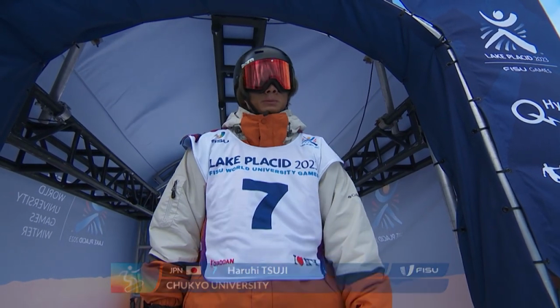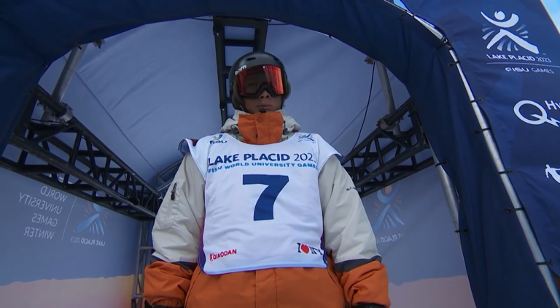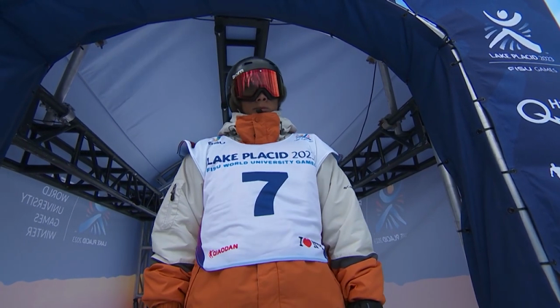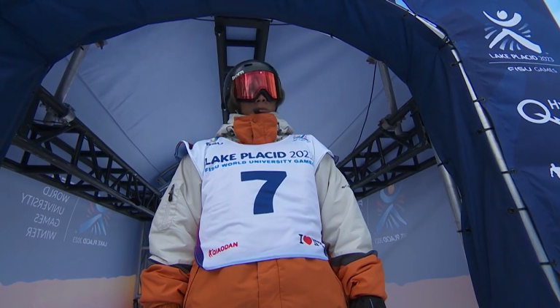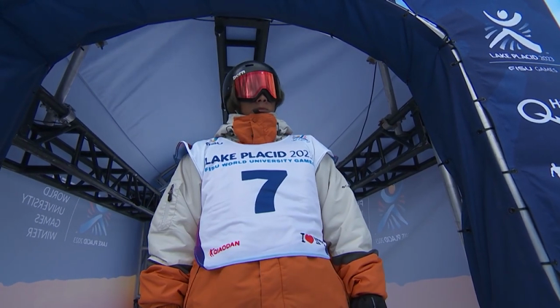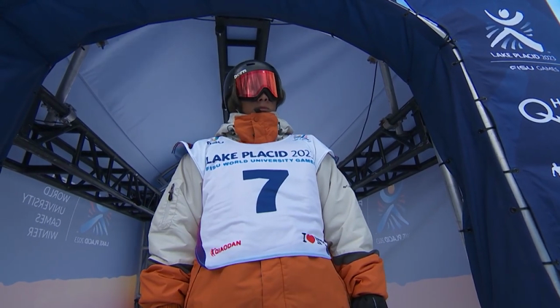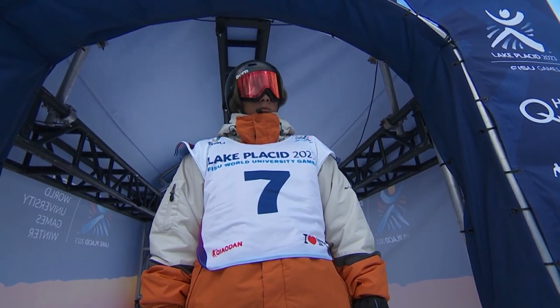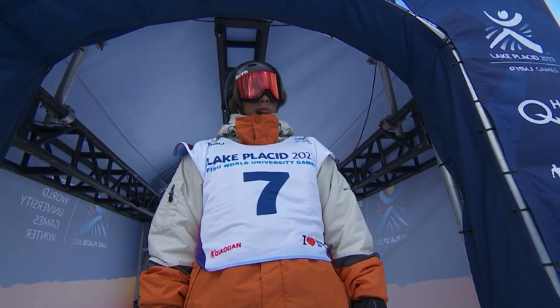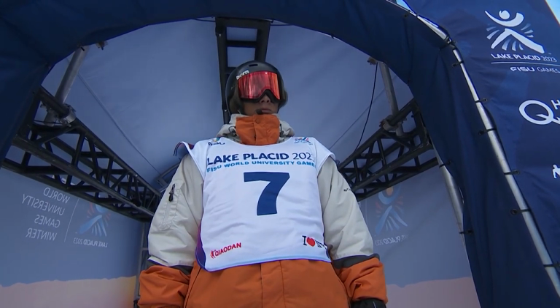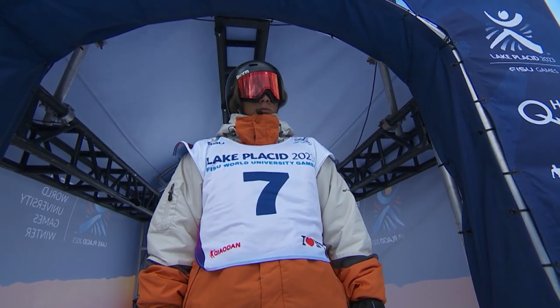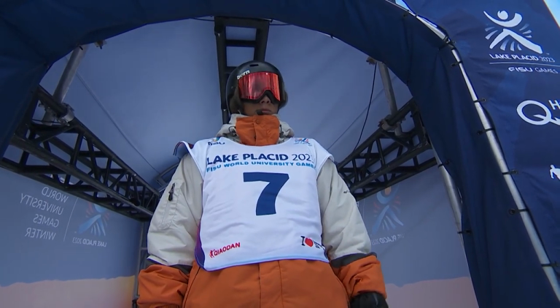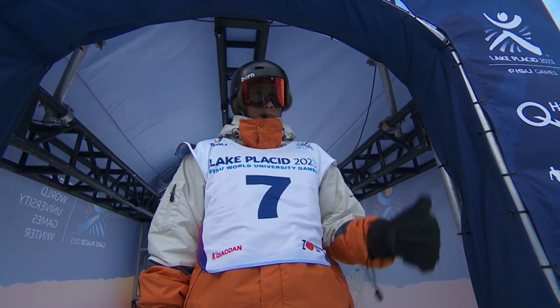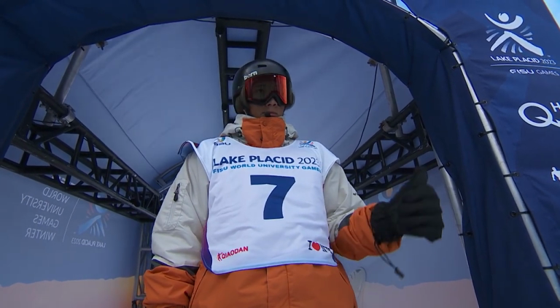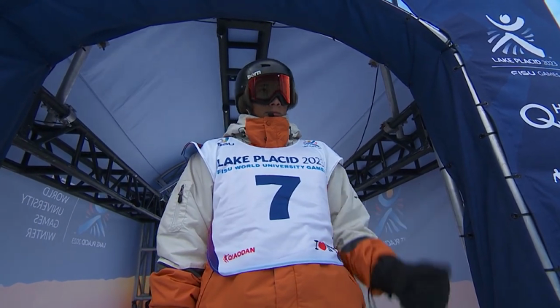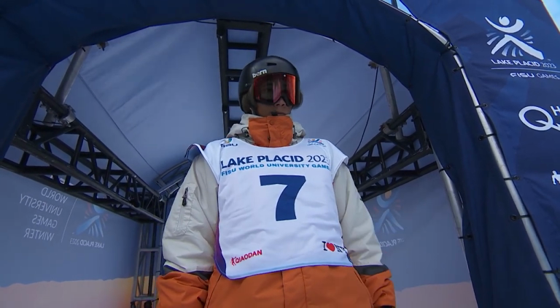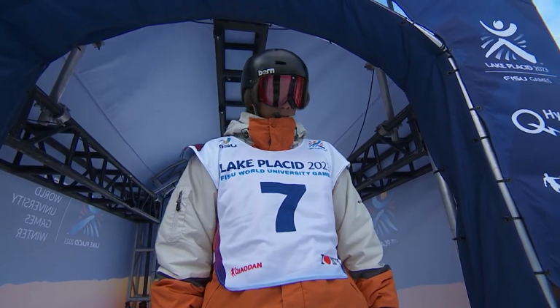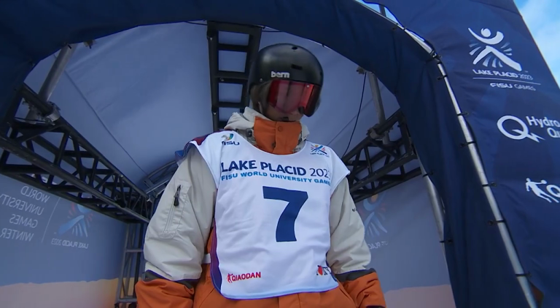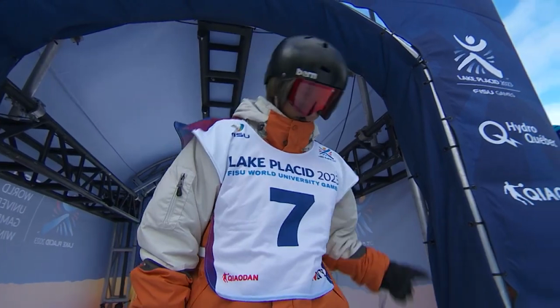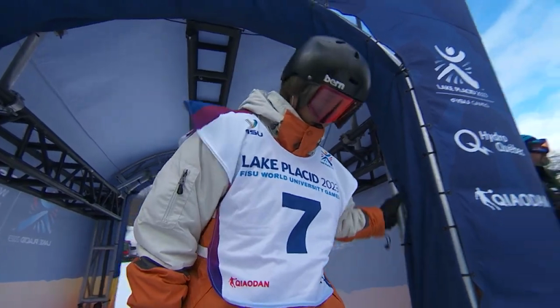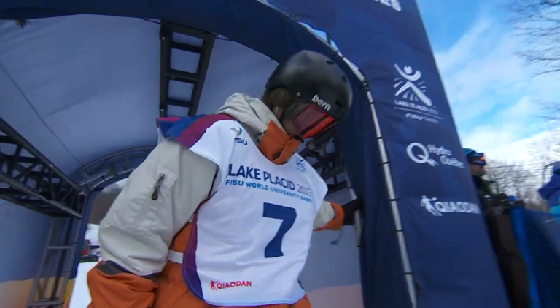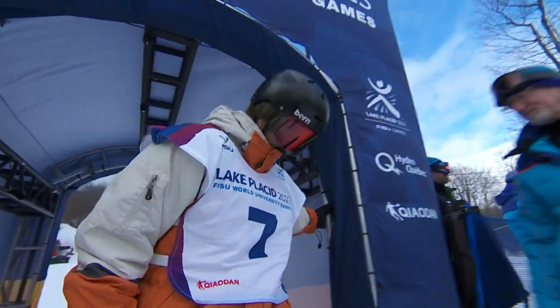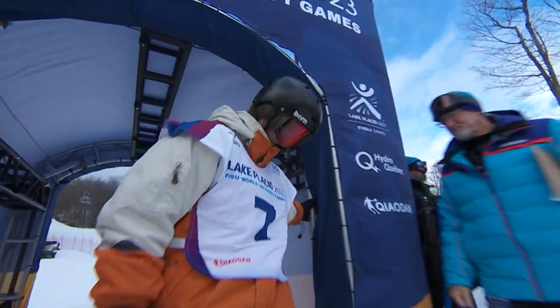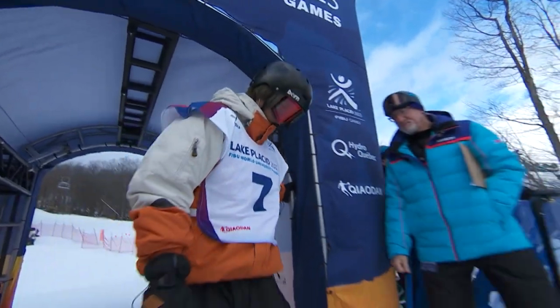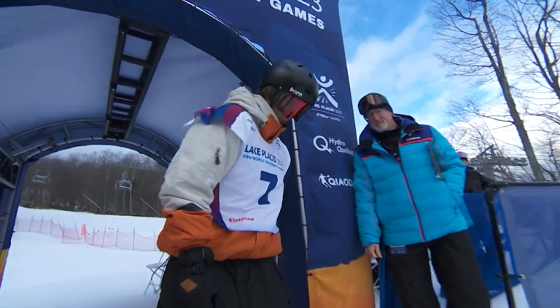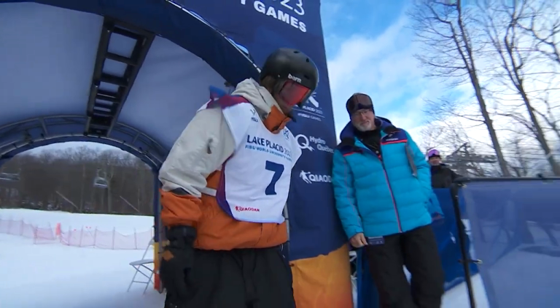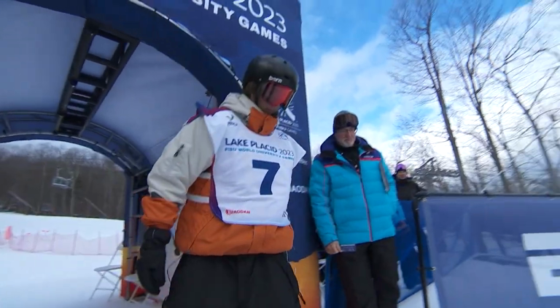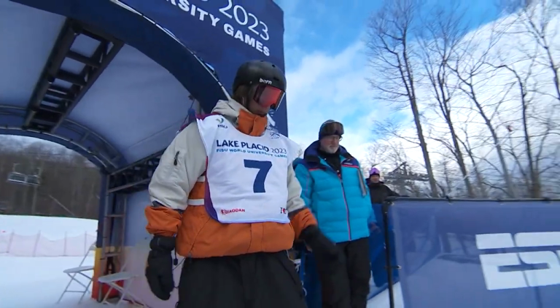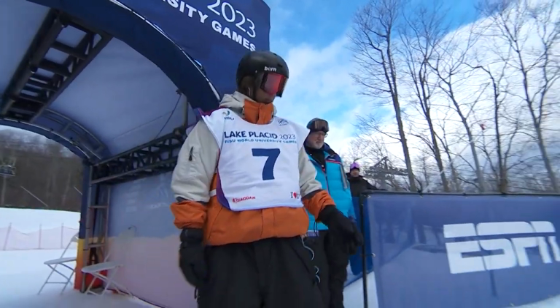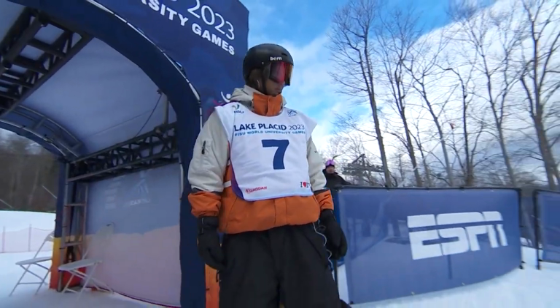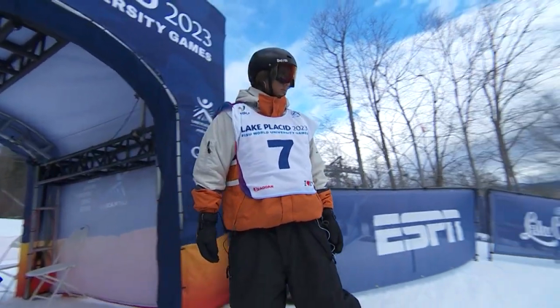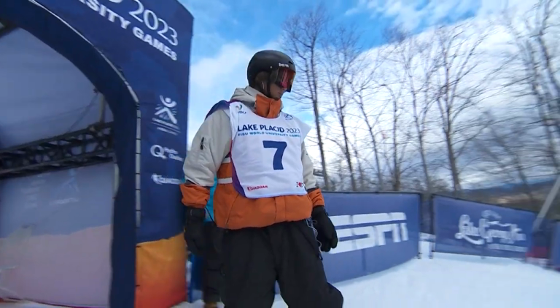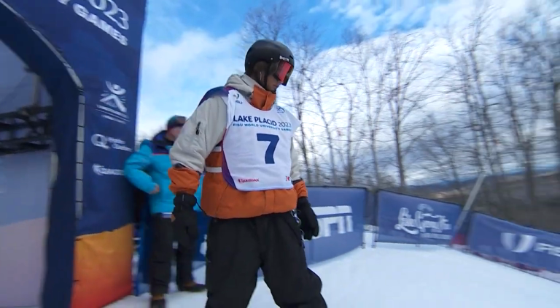Tip 7 is on the course. Good to go, 7. Here we go.